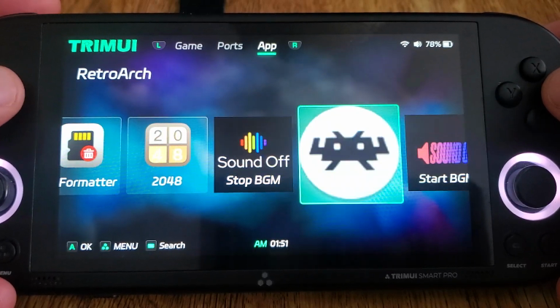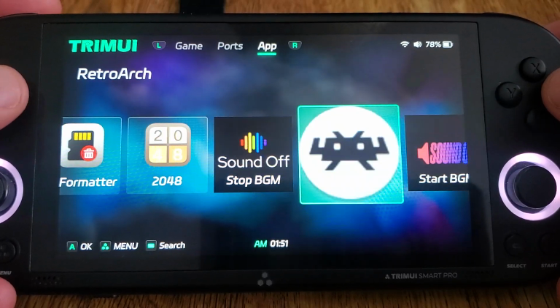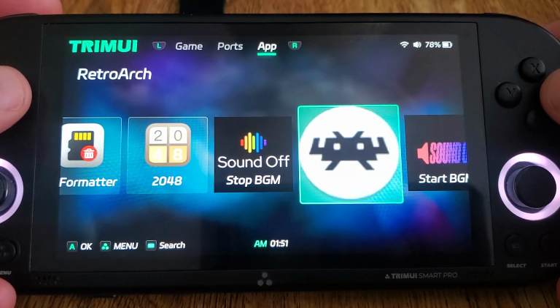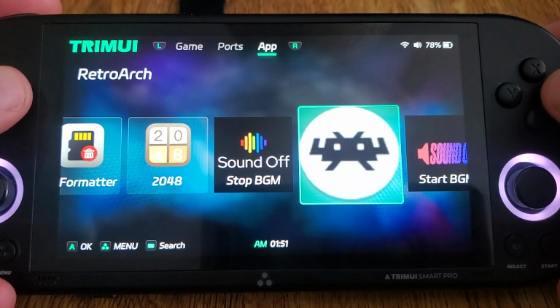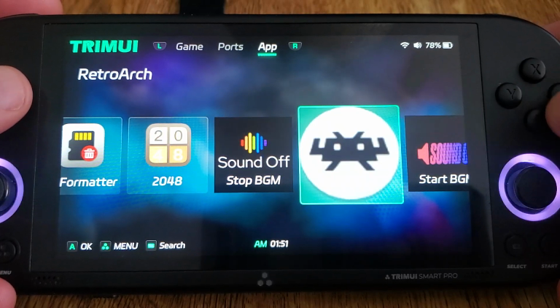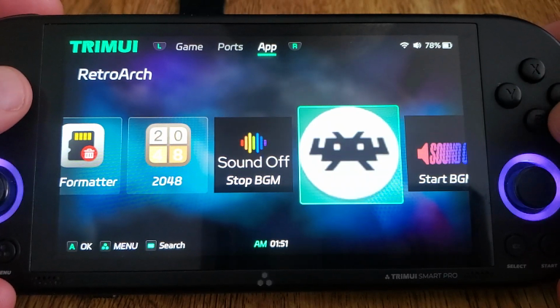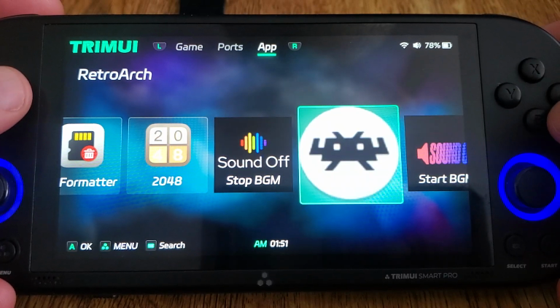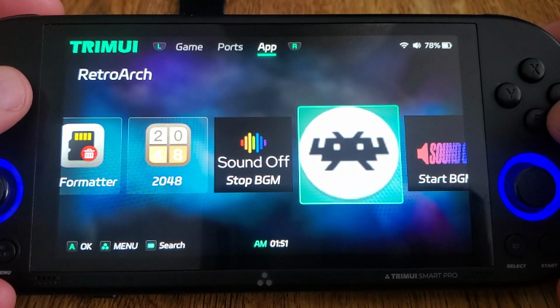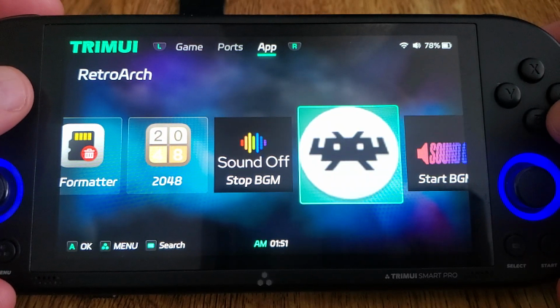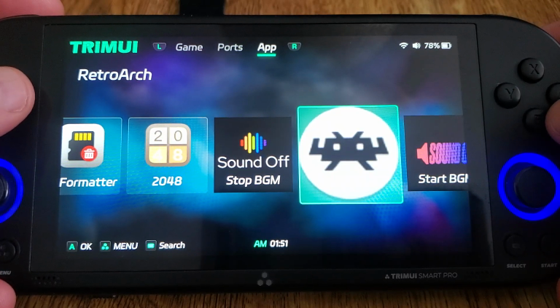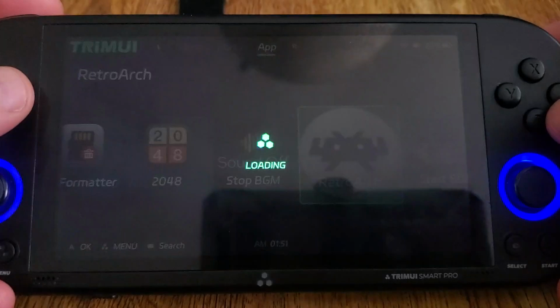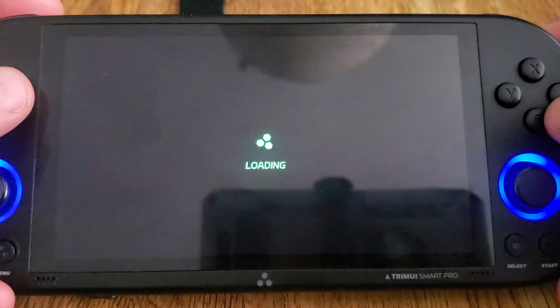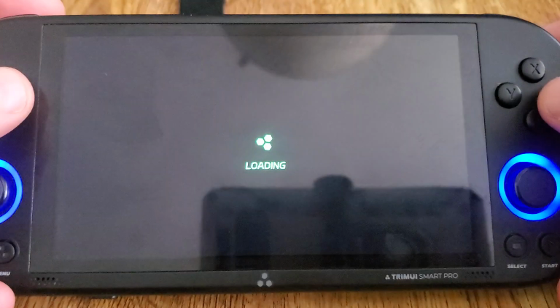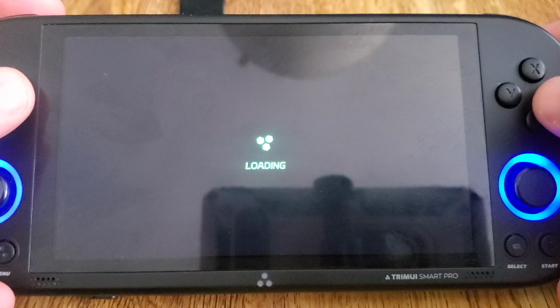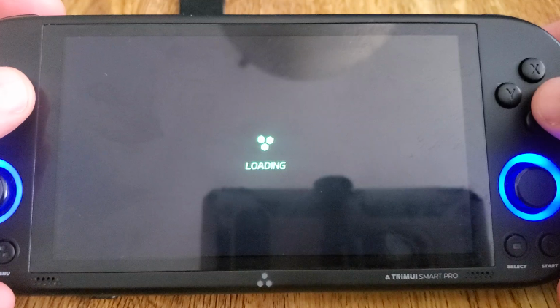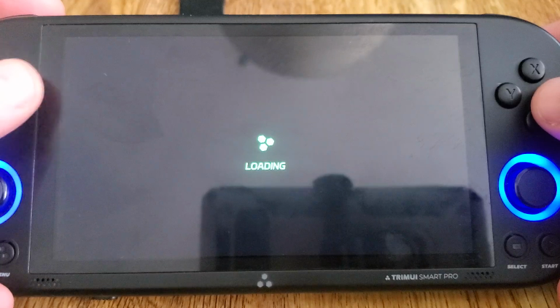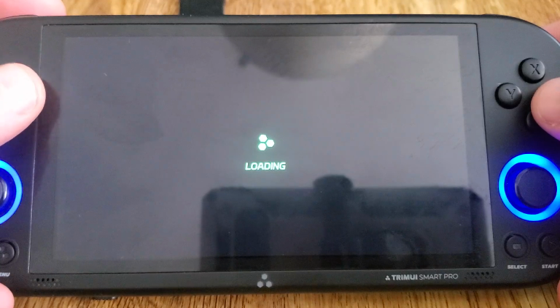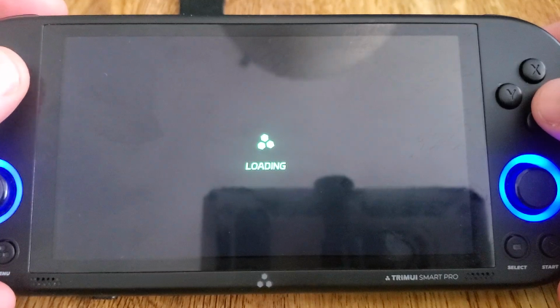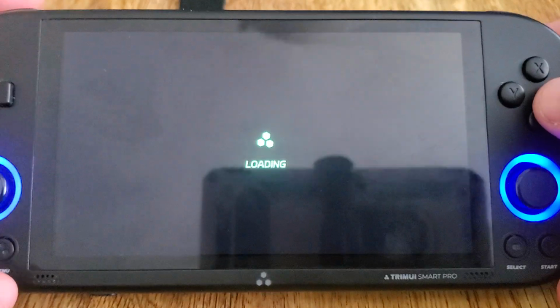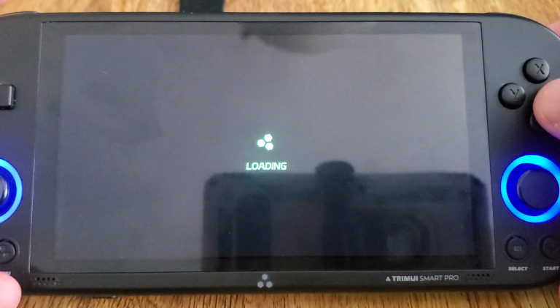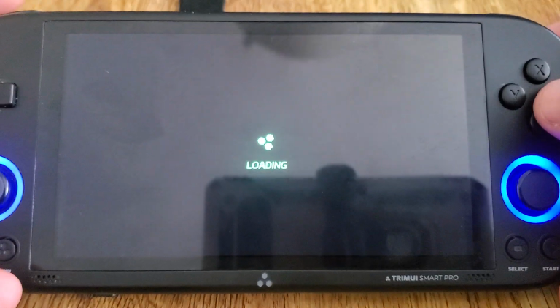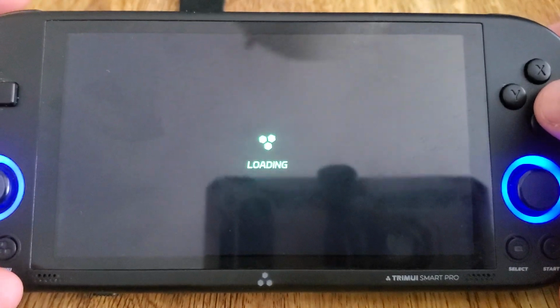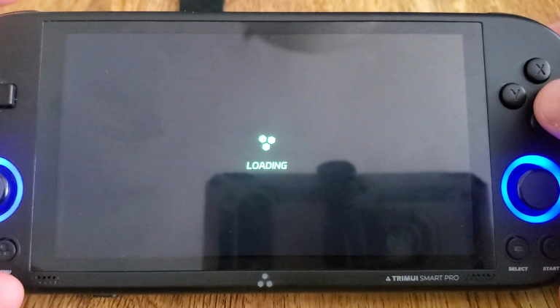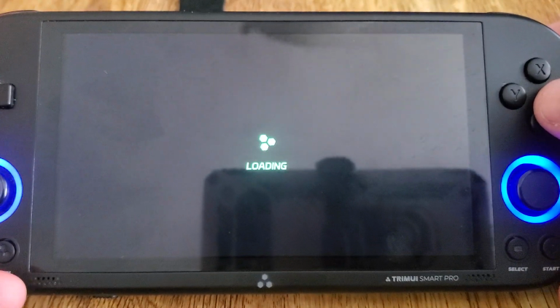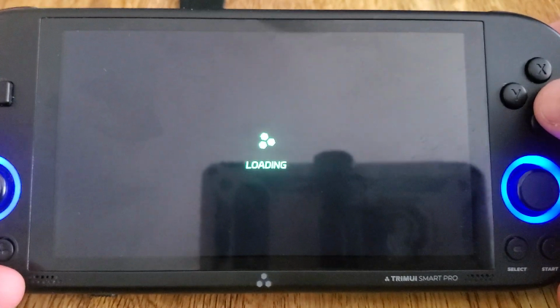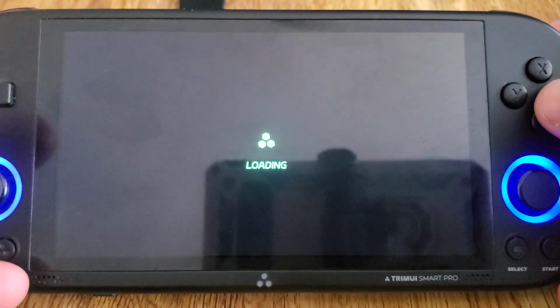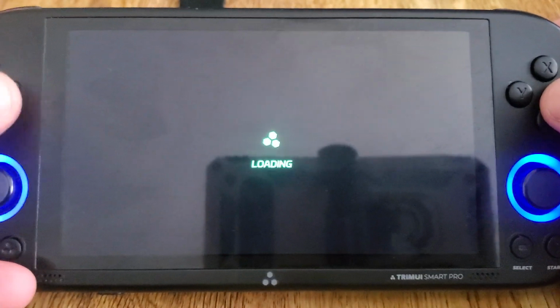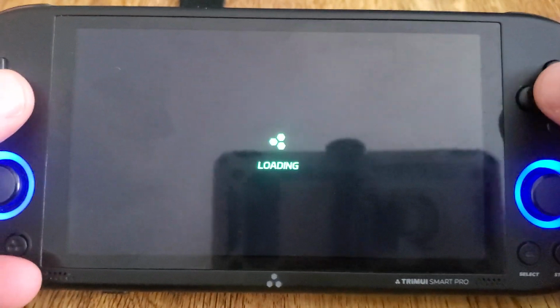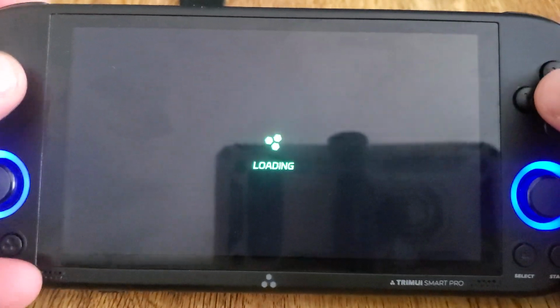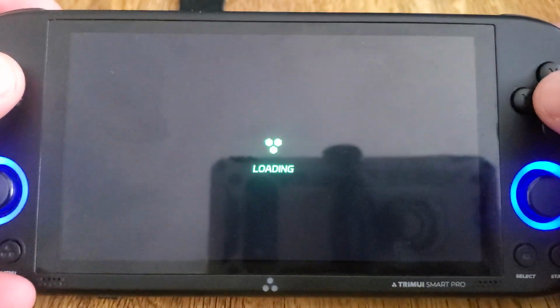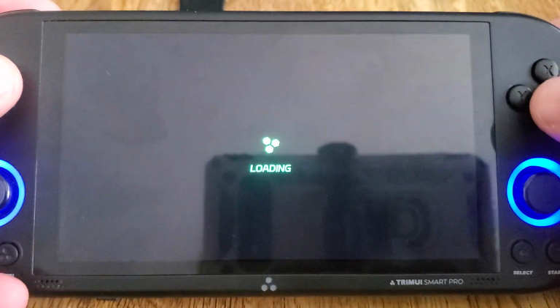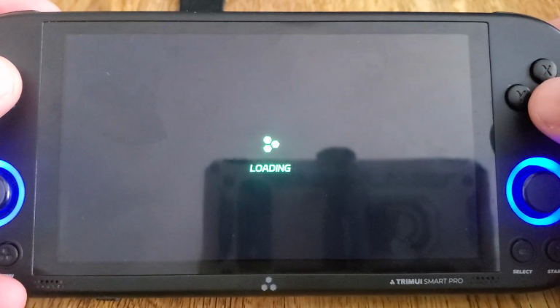Over to the apps area — I will do a video on Moonlight. I keep saying I will, but the development on this is moving forward pretty quickly so I keep having new stuff to show you guys.